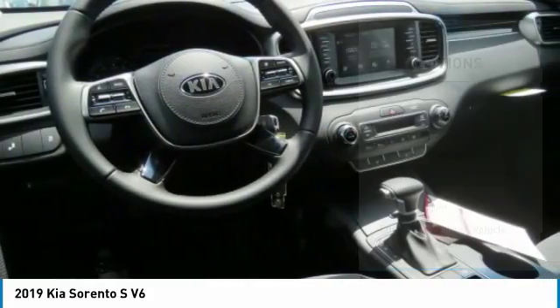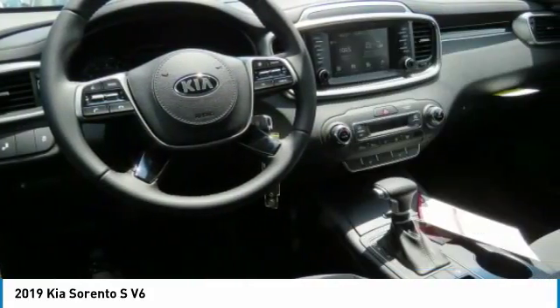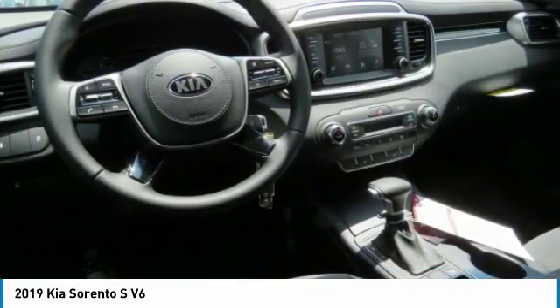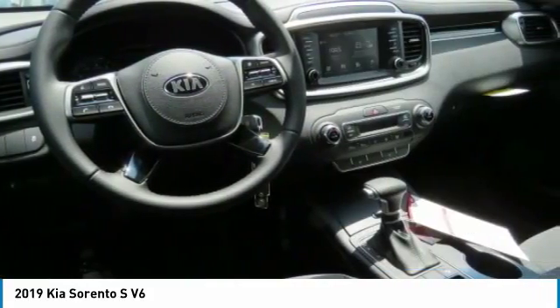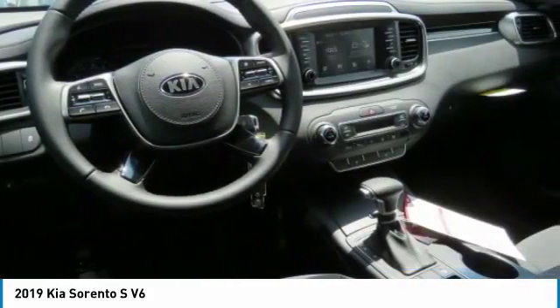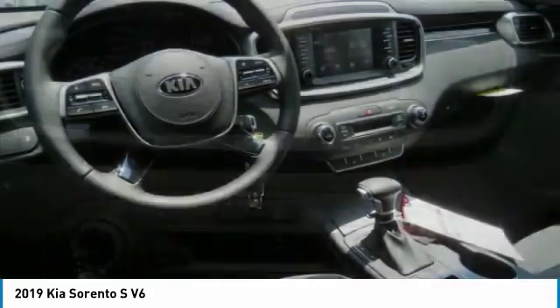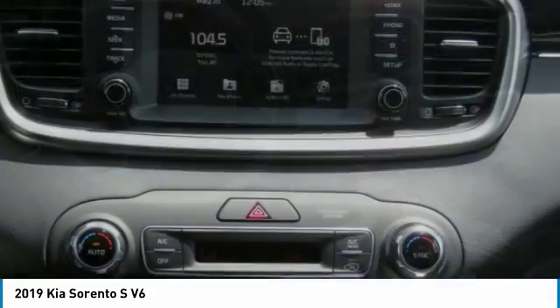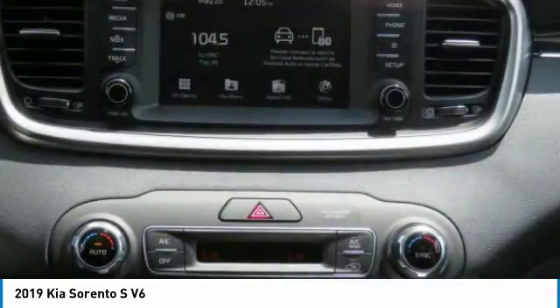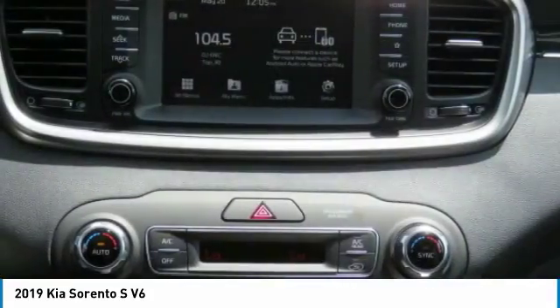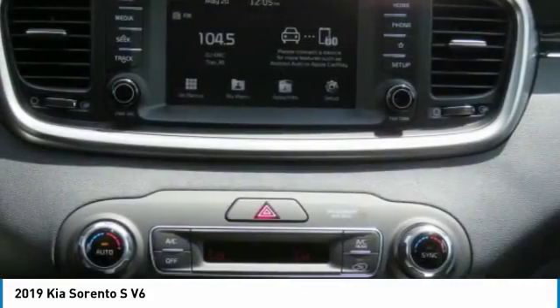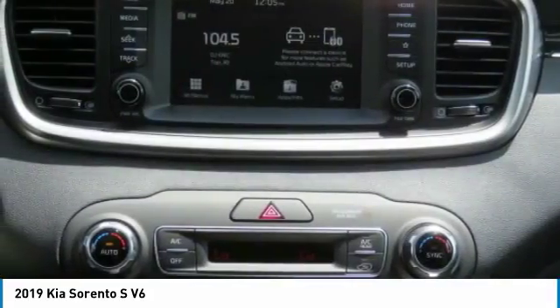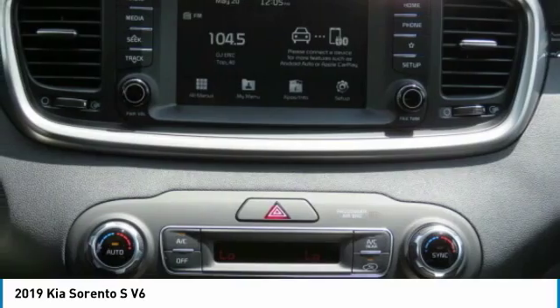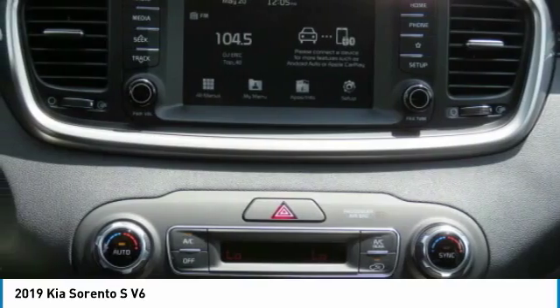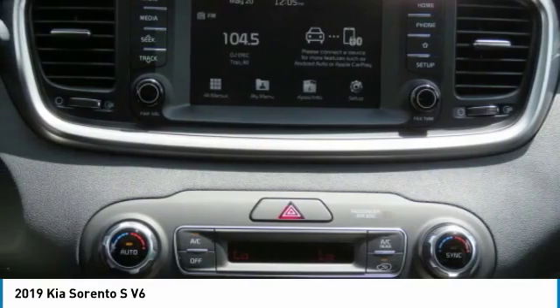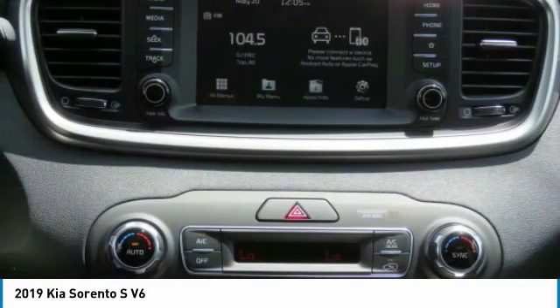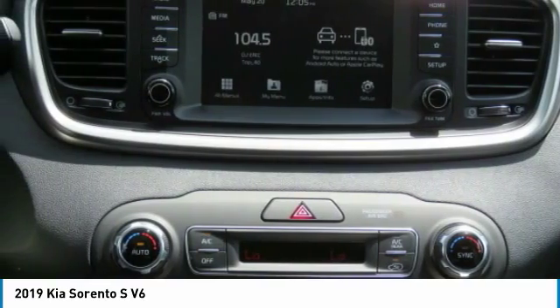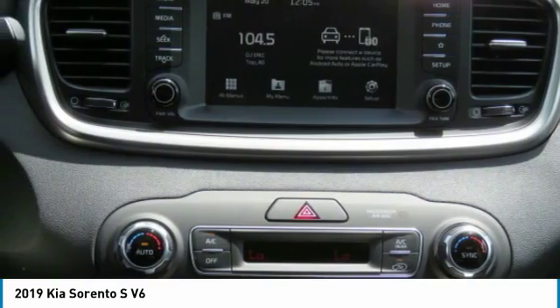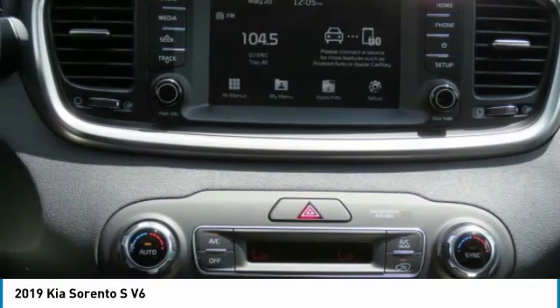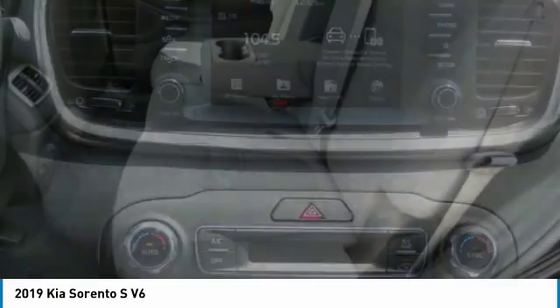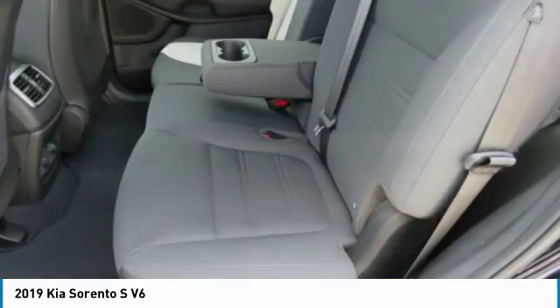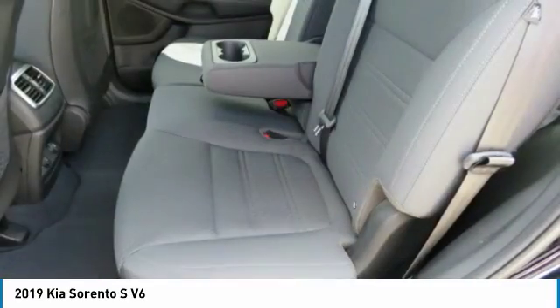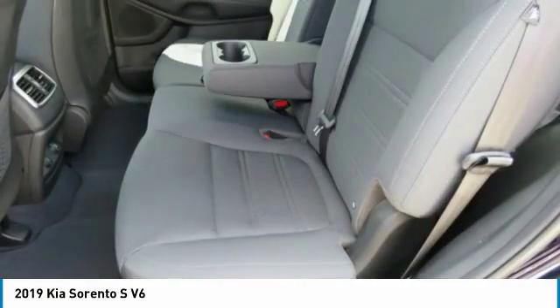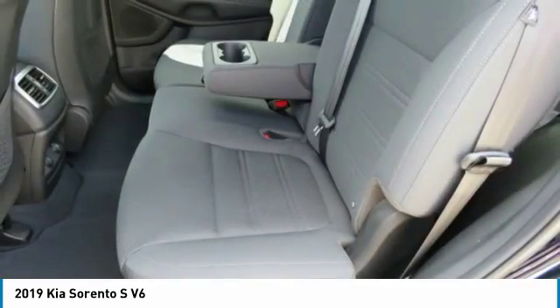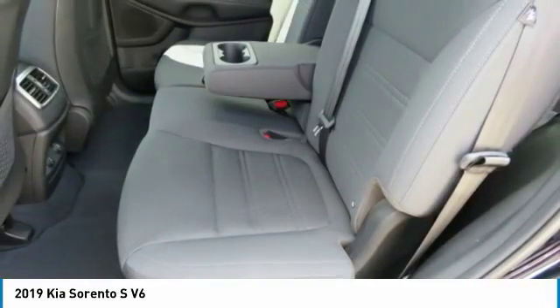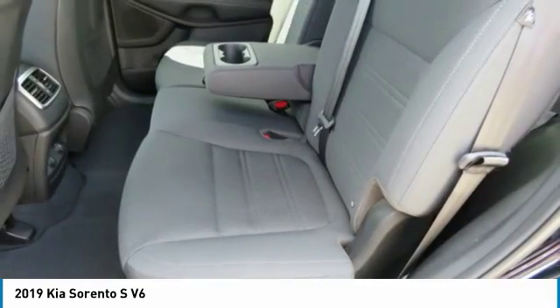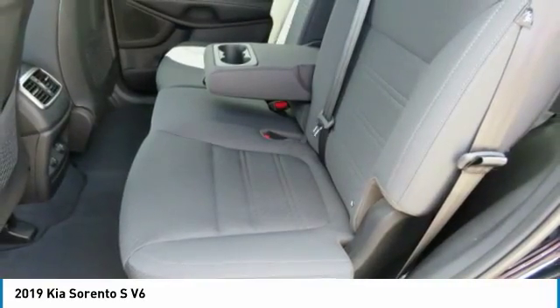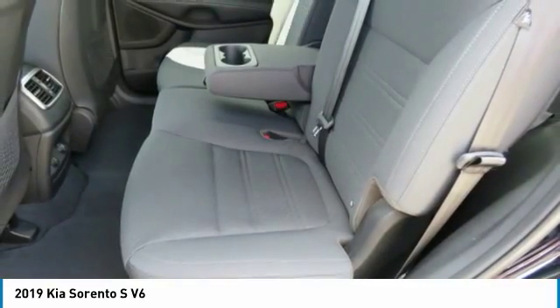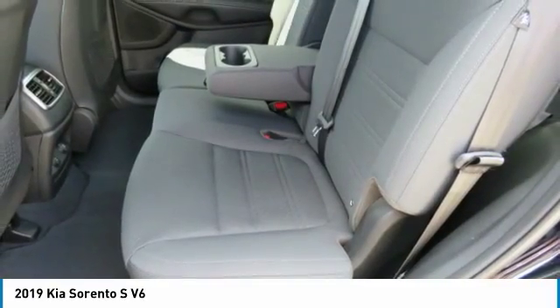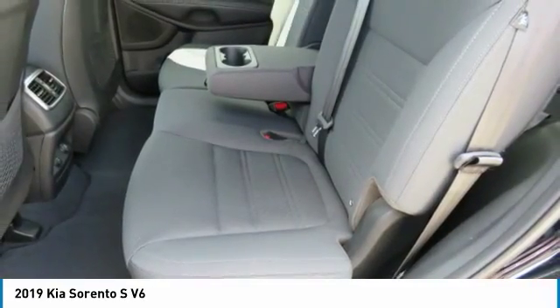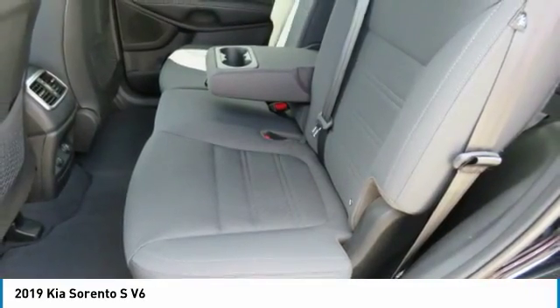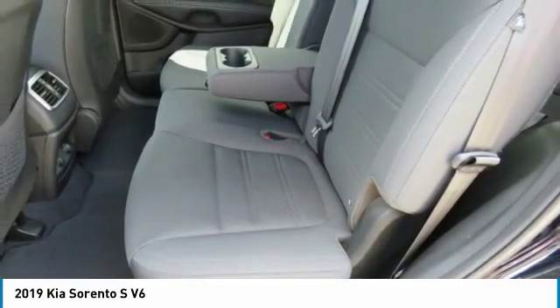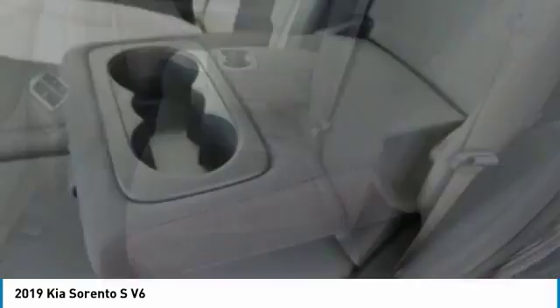Cruise control, climate control multi-zone, automatic rear defrost. Come see the car for yourself.